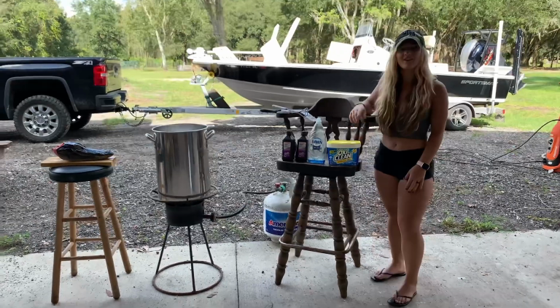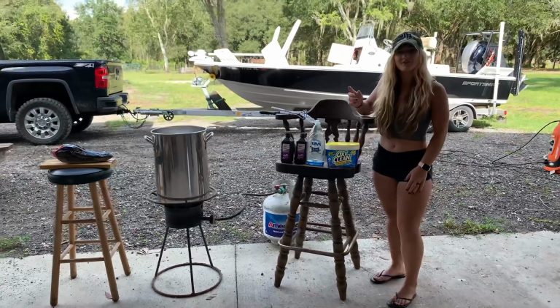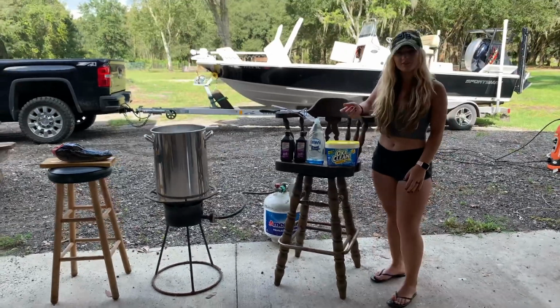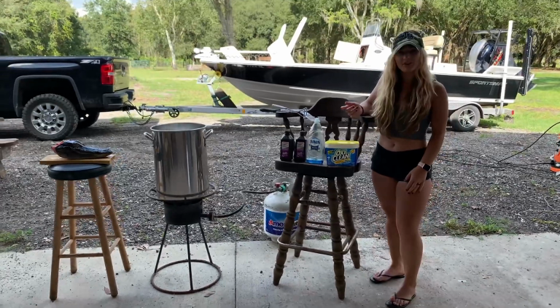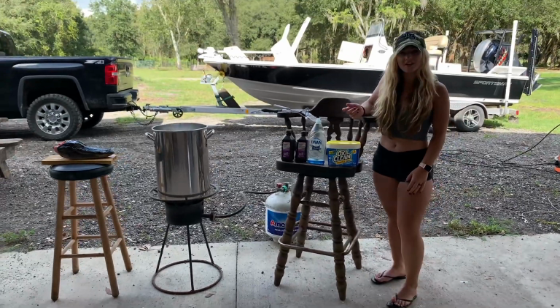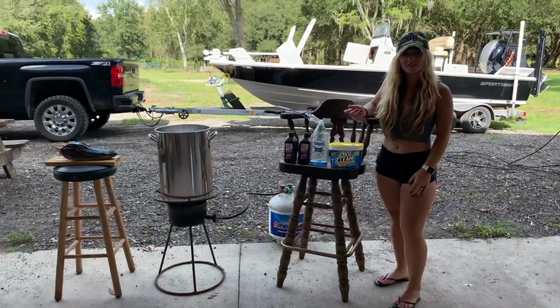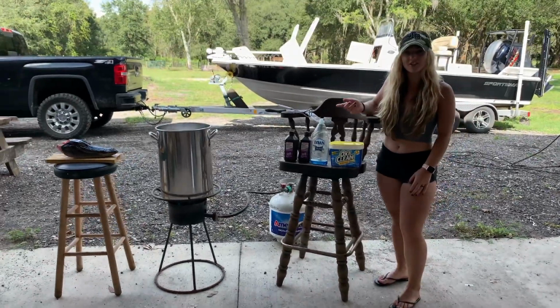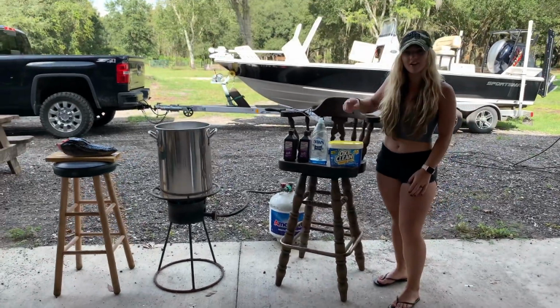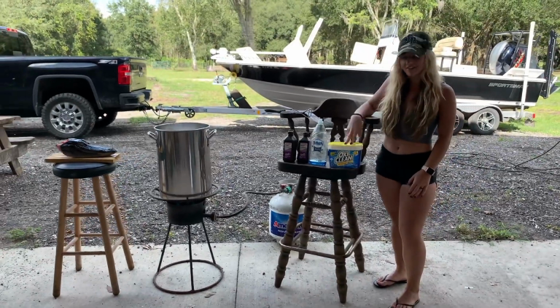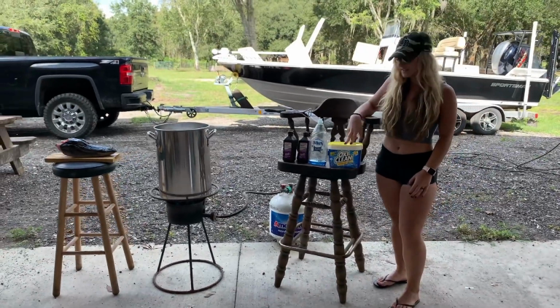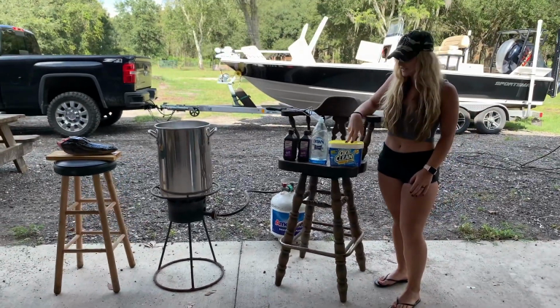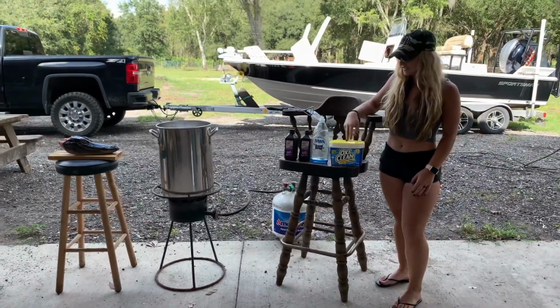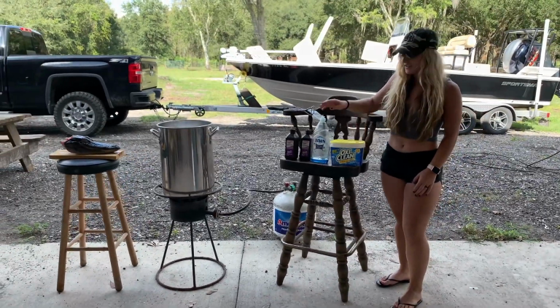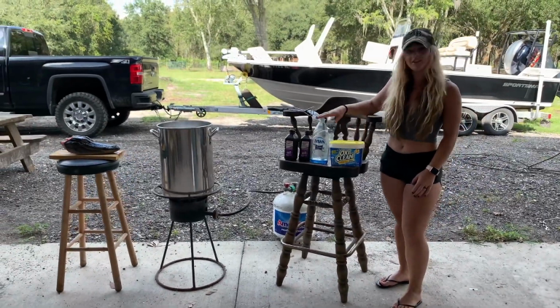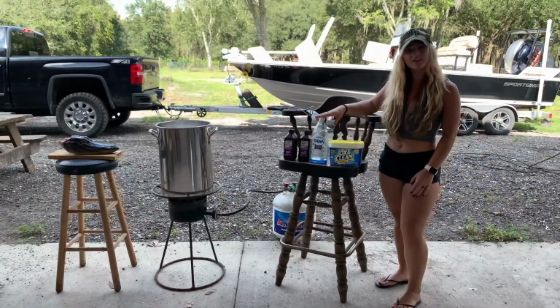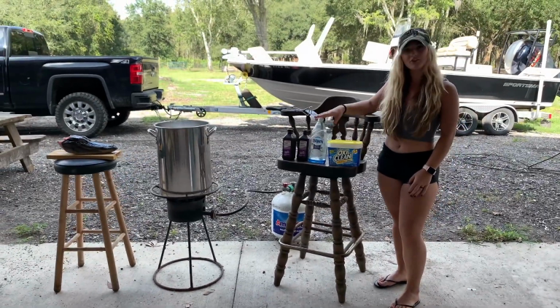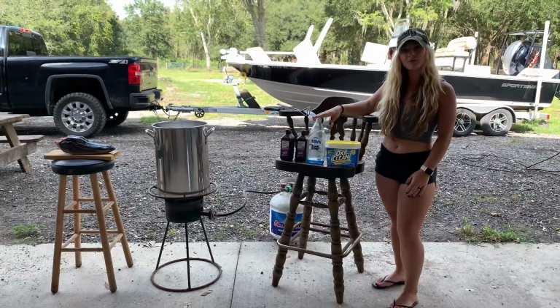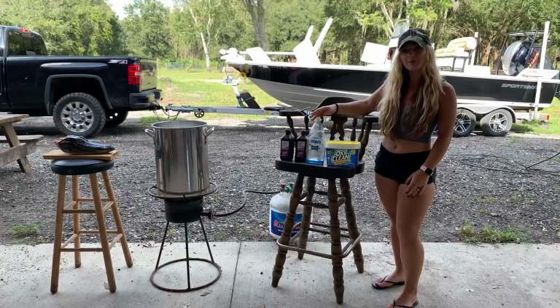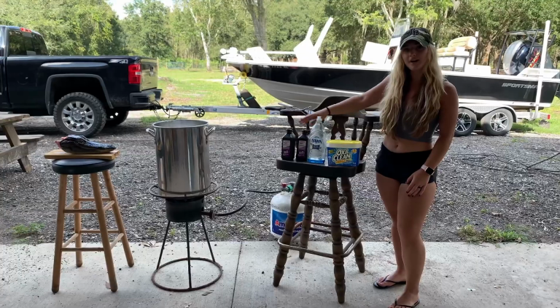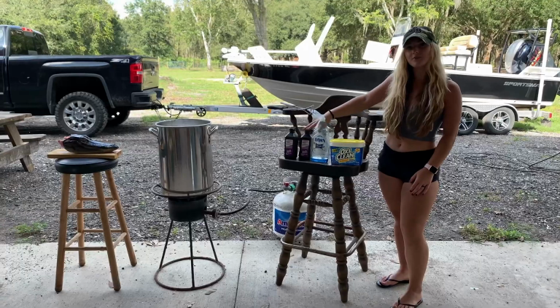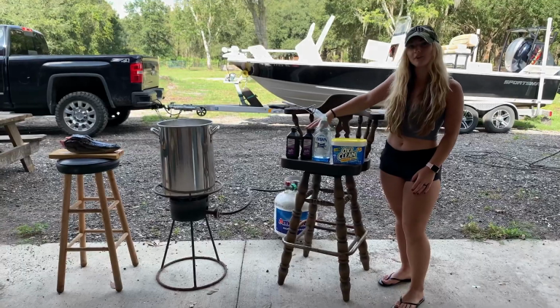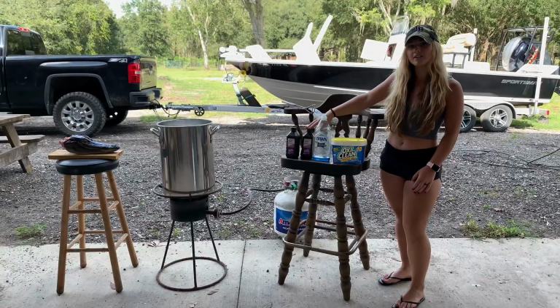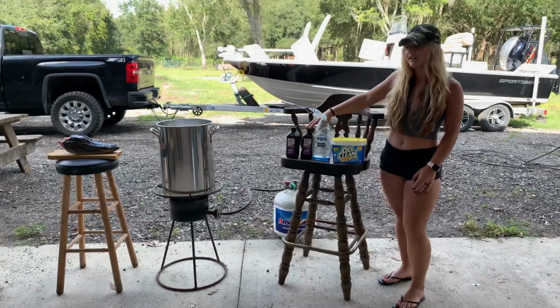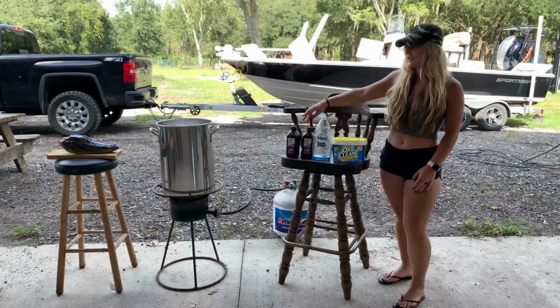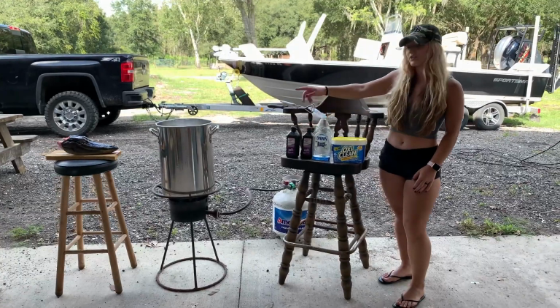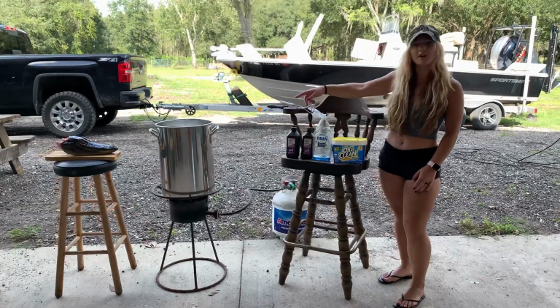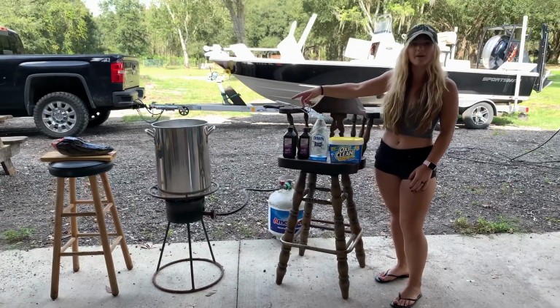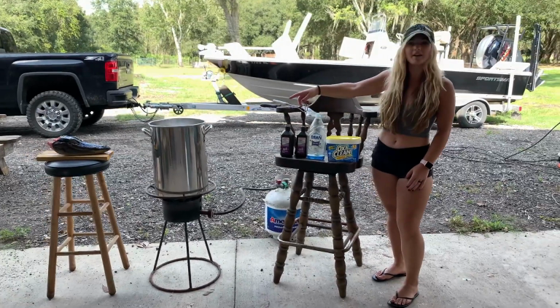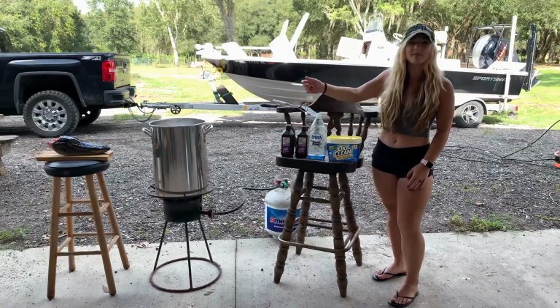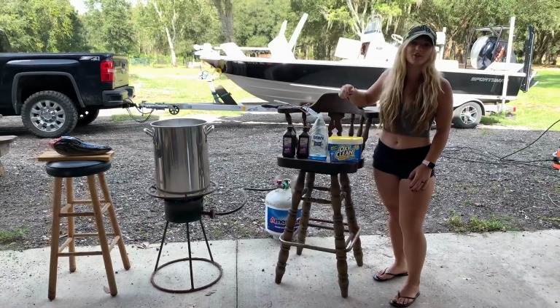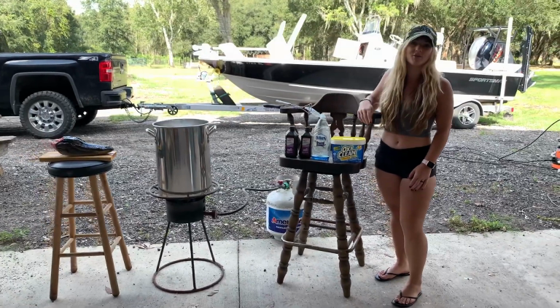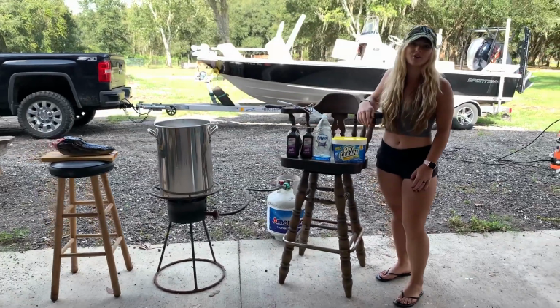For this project, you need OxiClean, Dawn dish soap, 5% hydrogen peroxide, a crock pot, and a pressure washer.